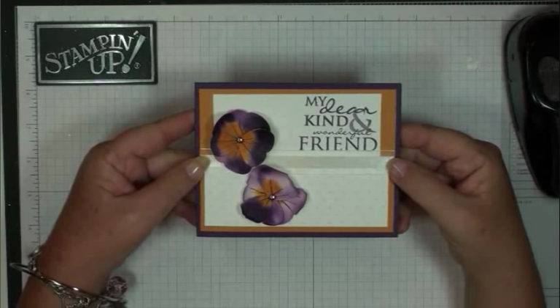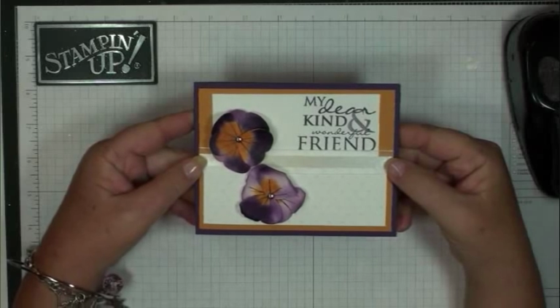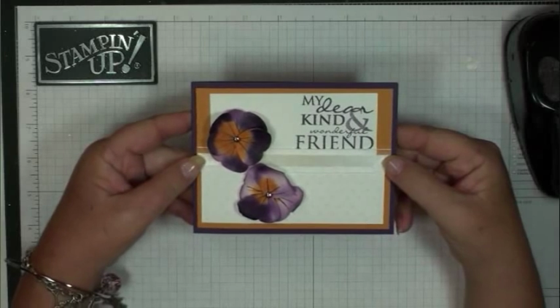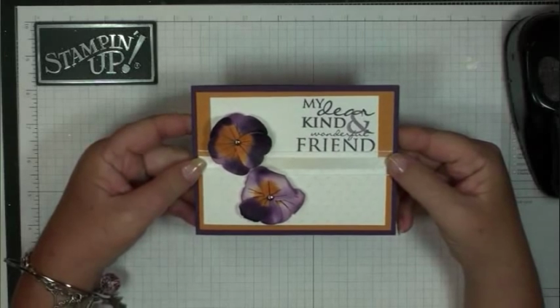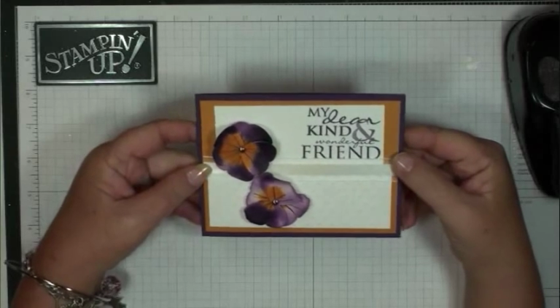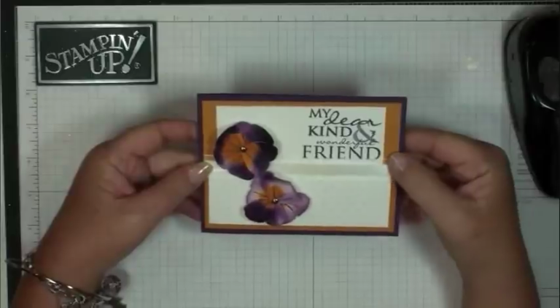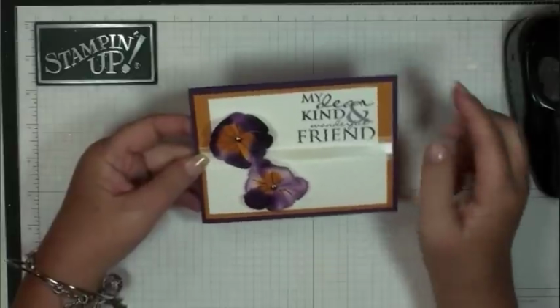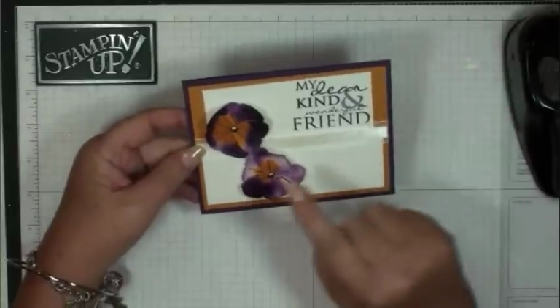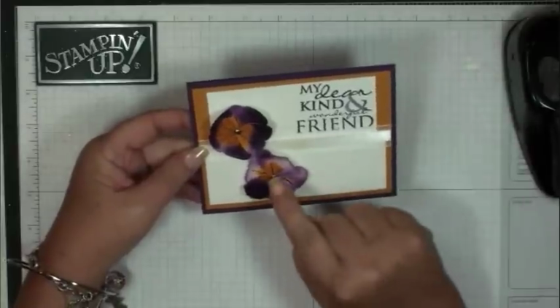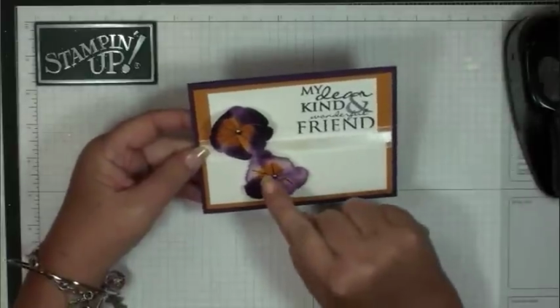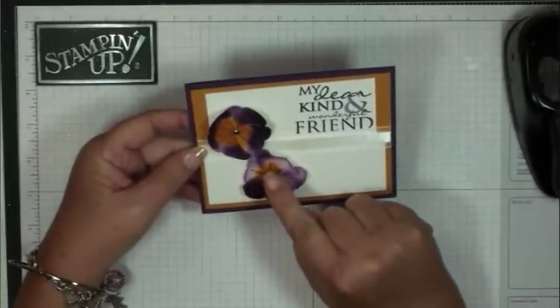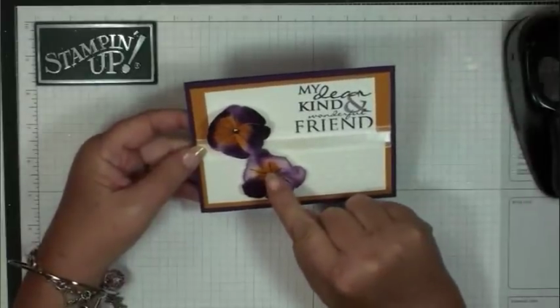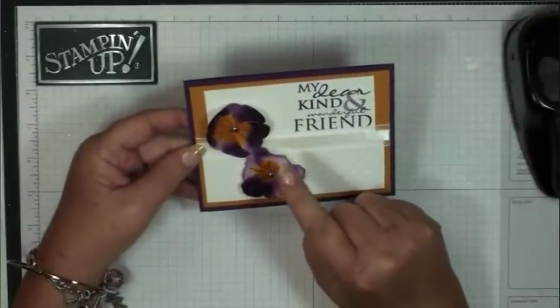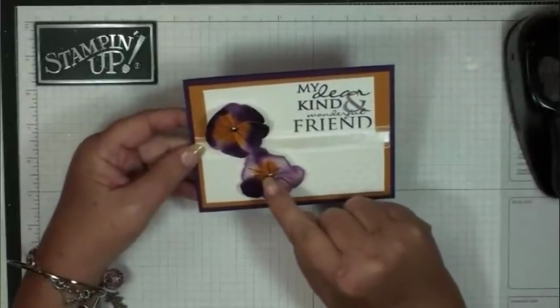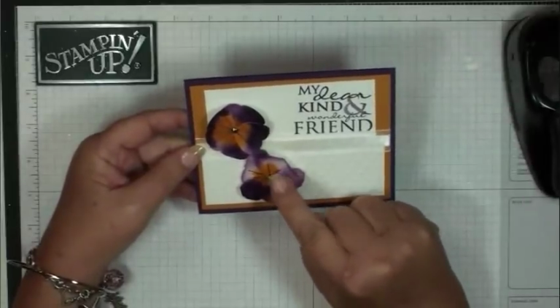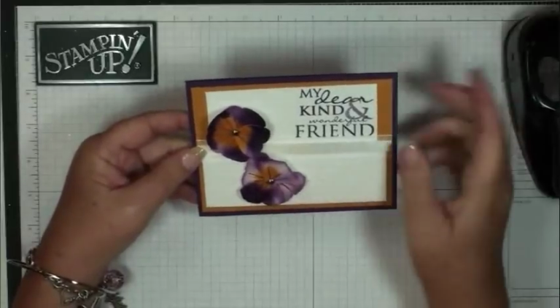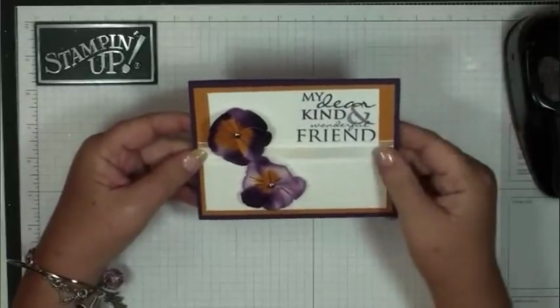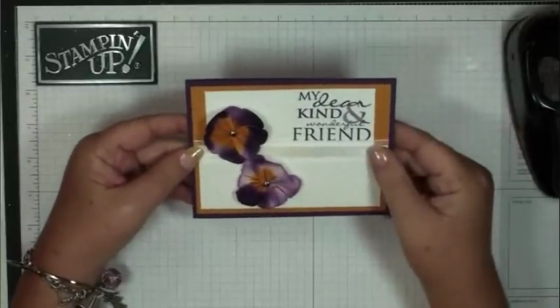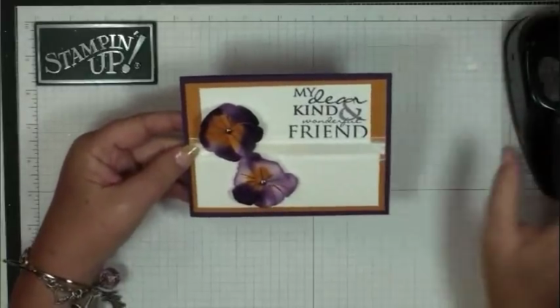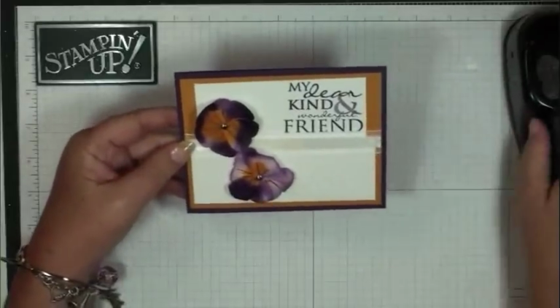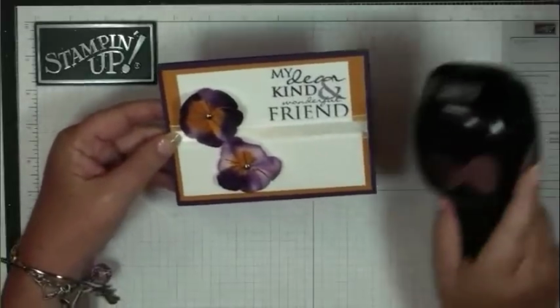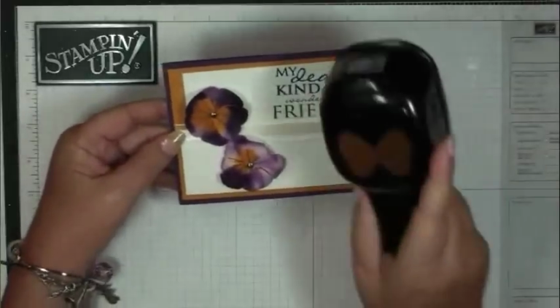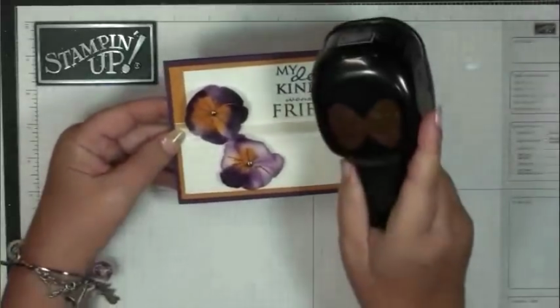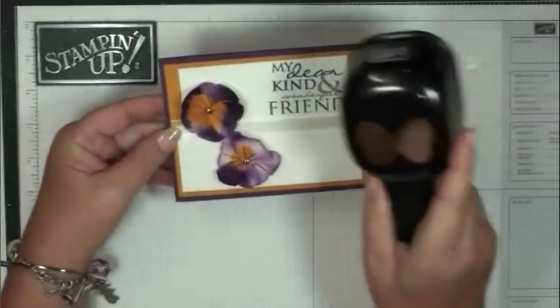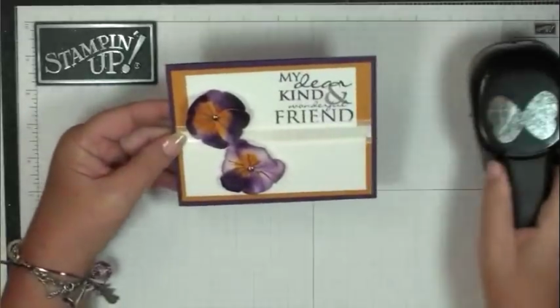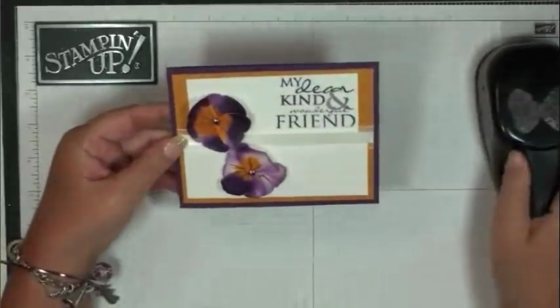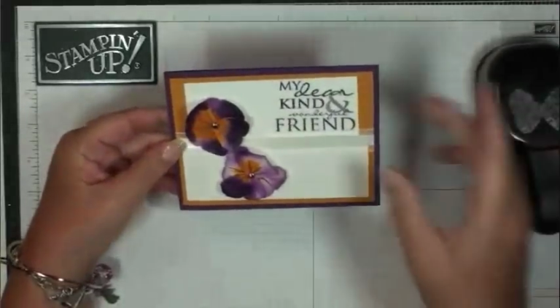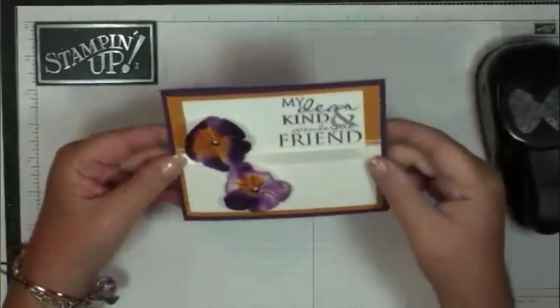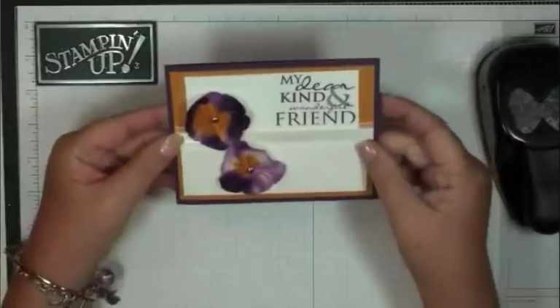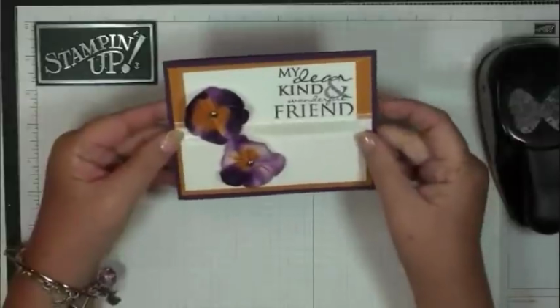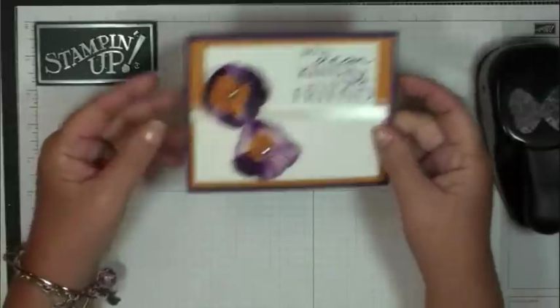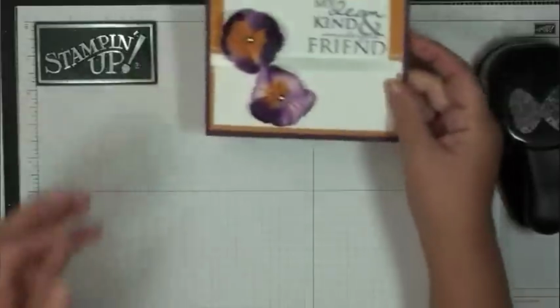Hi Stampers! Today I'm going to show you how to make these little cute pansies out of the butterfly punch. So let's go ahead and get busy.